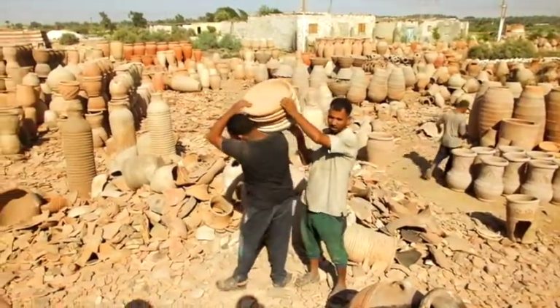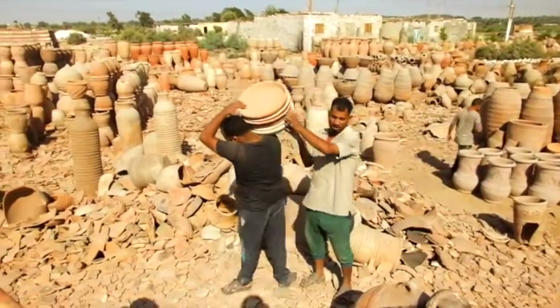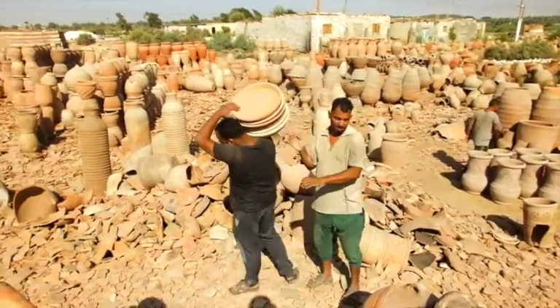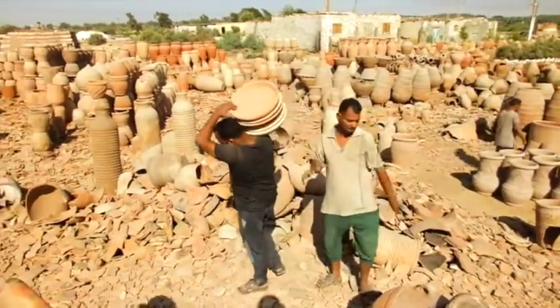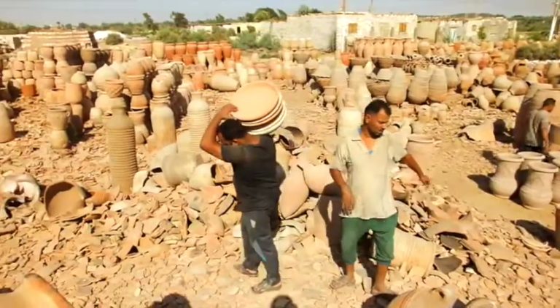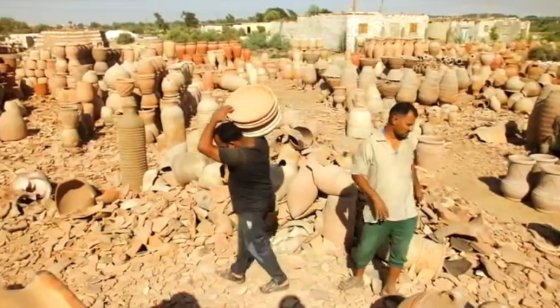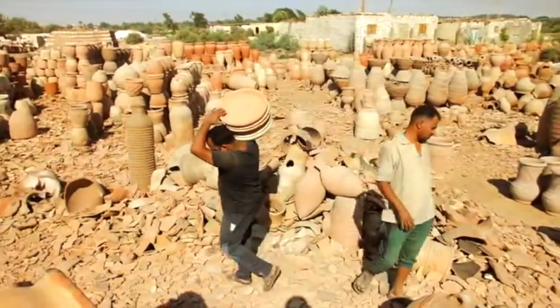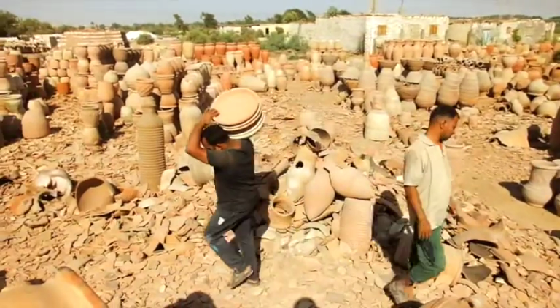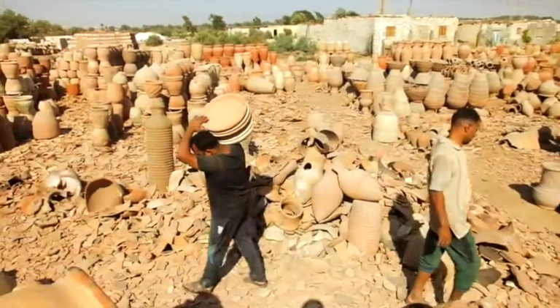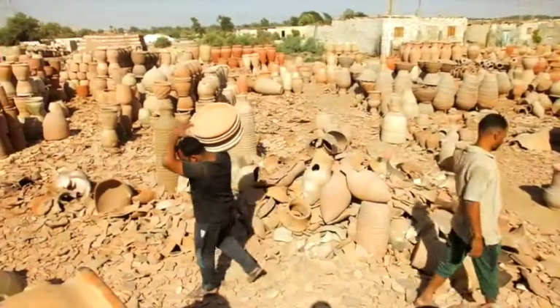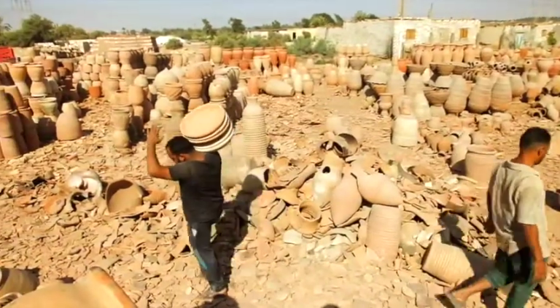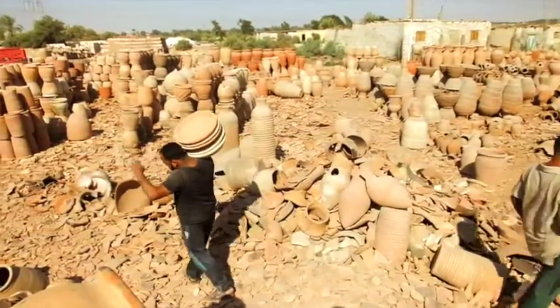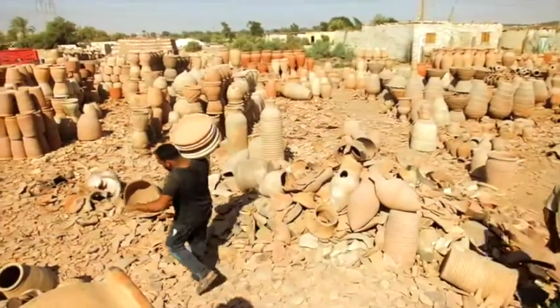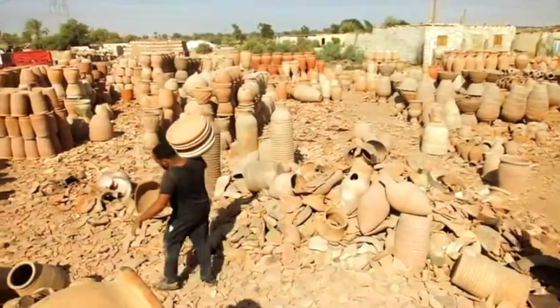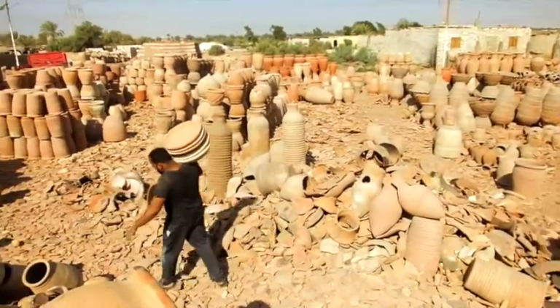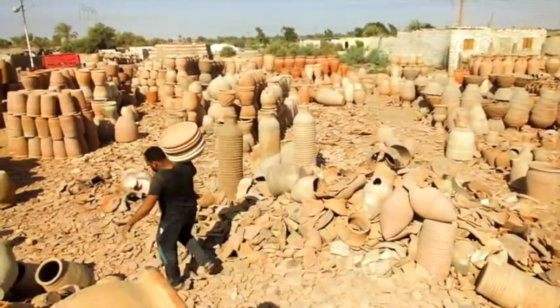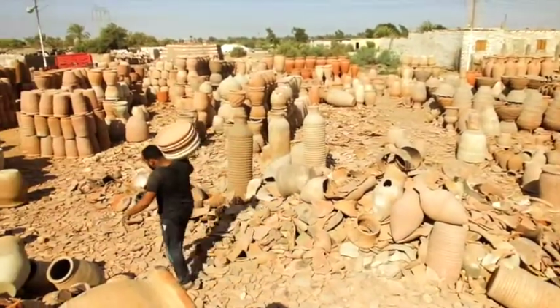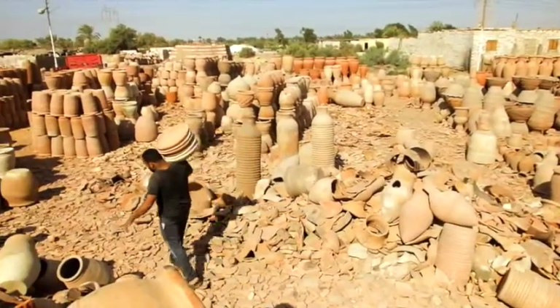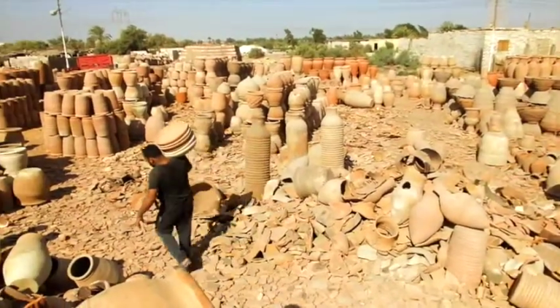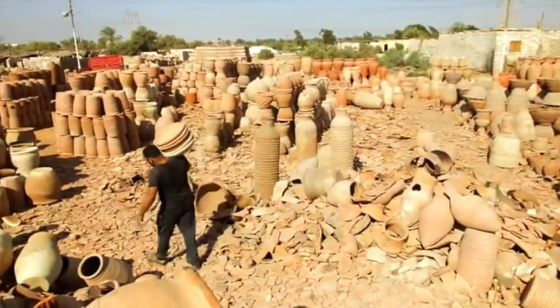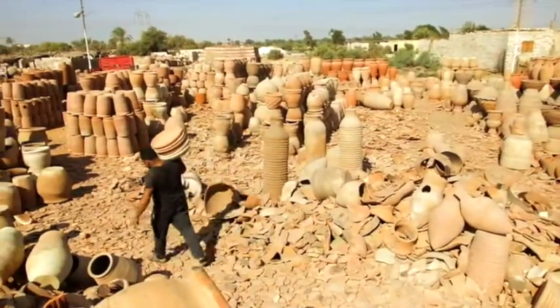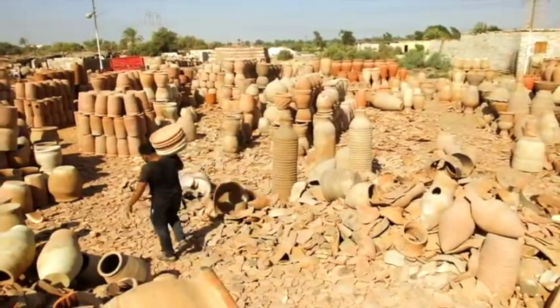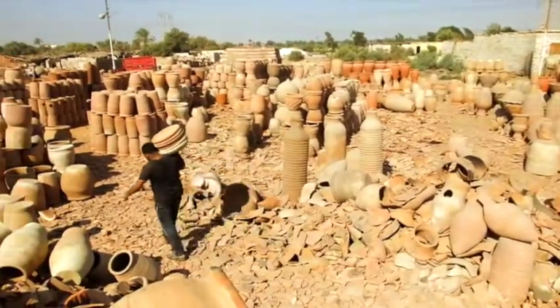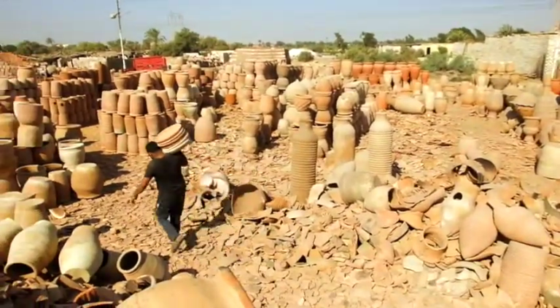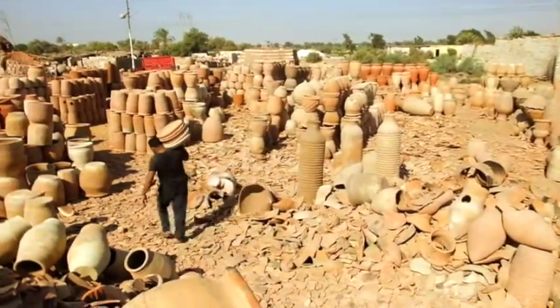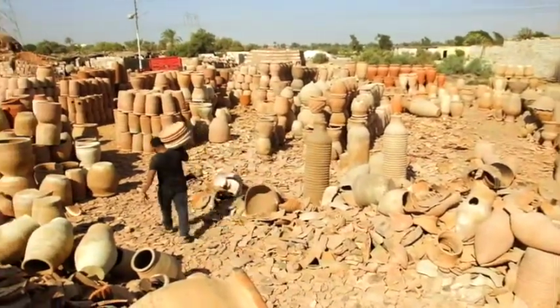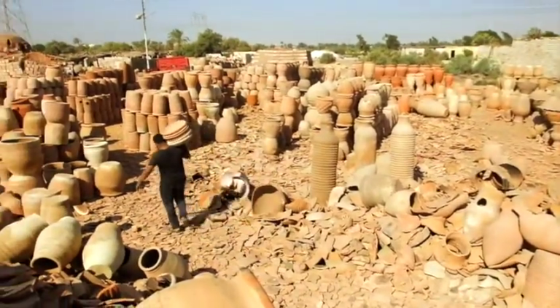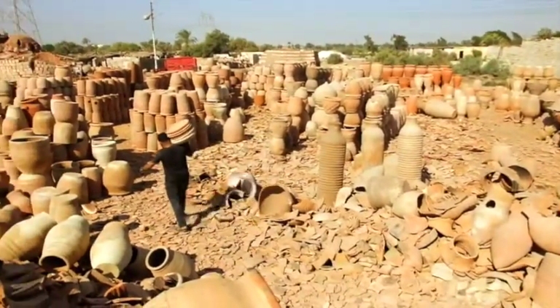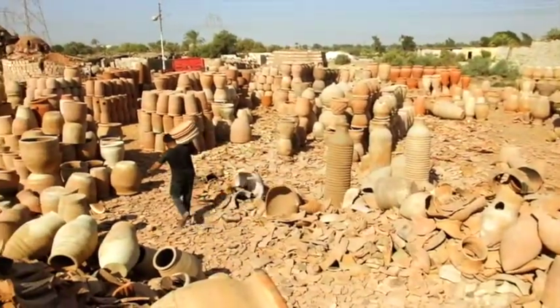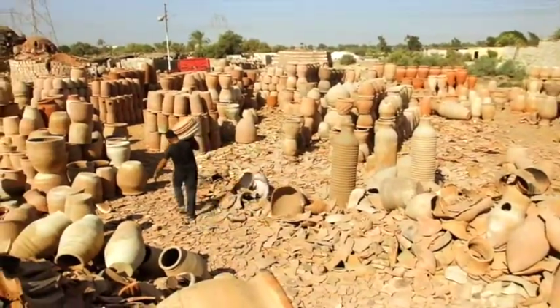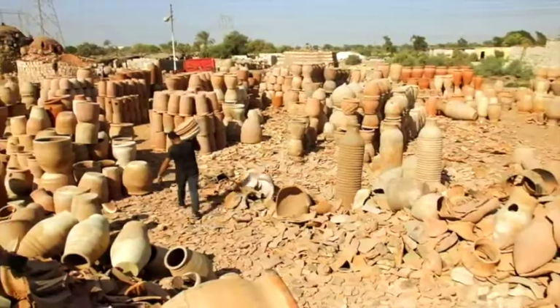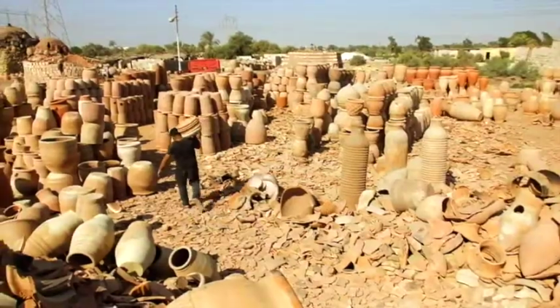Each of these three centres has its own story, its own look, its own style and its own techniques.